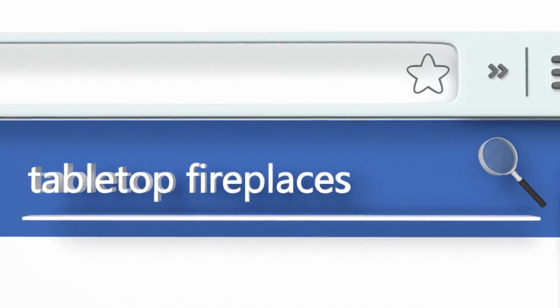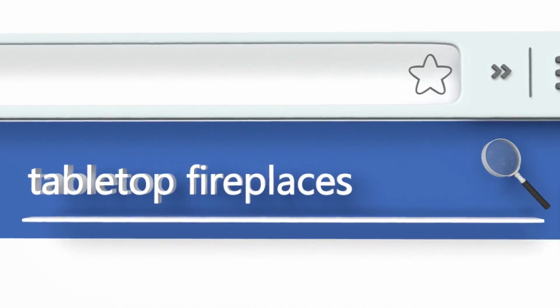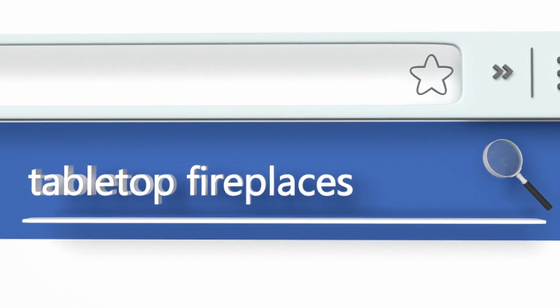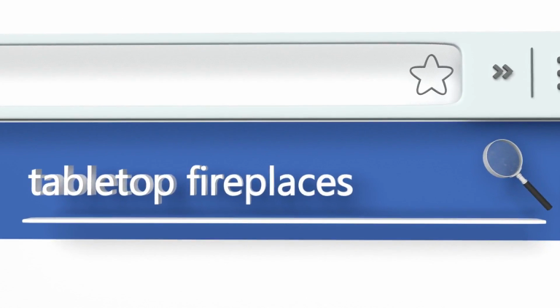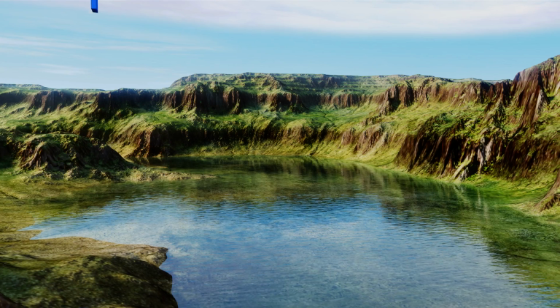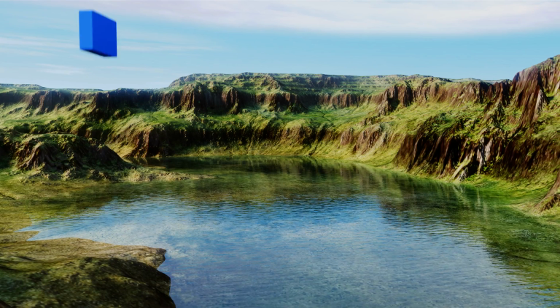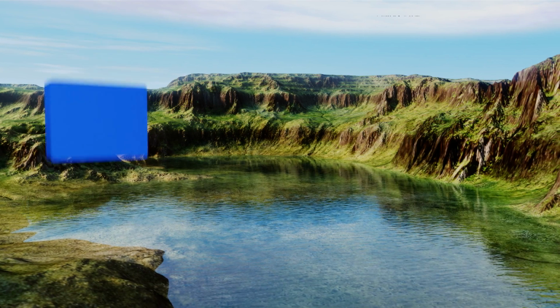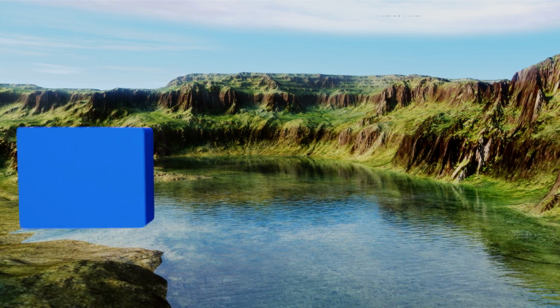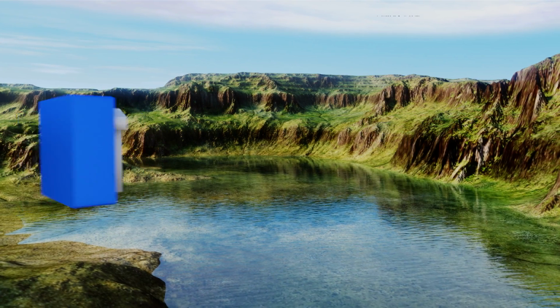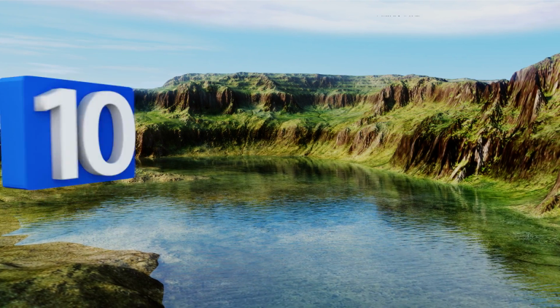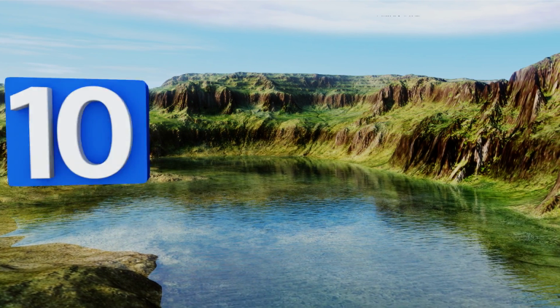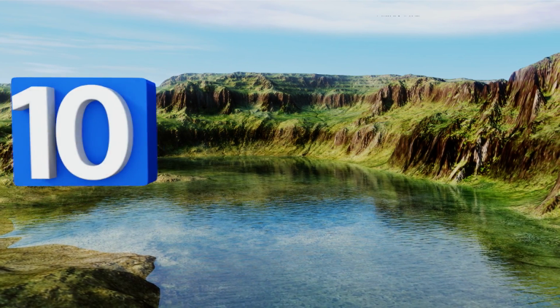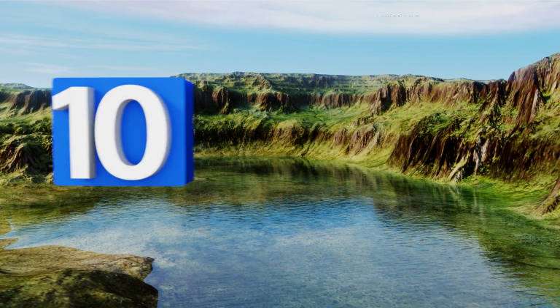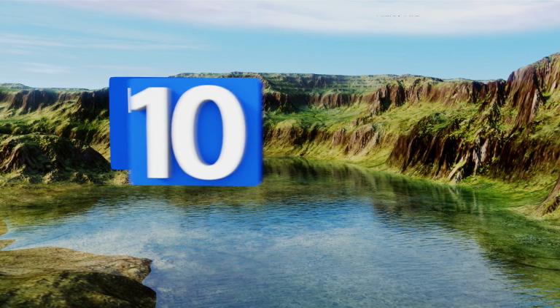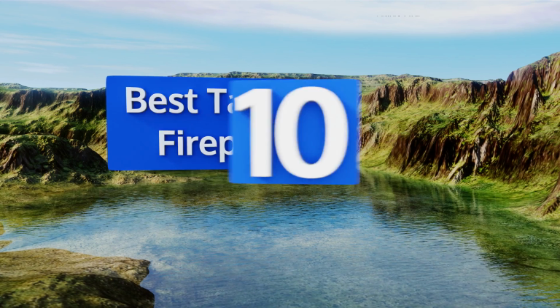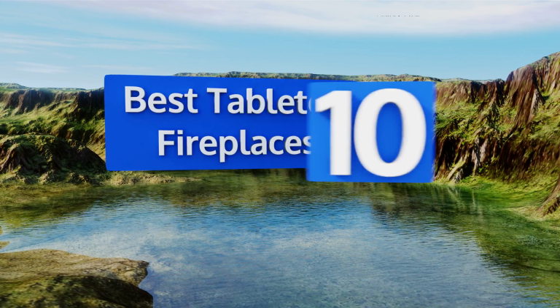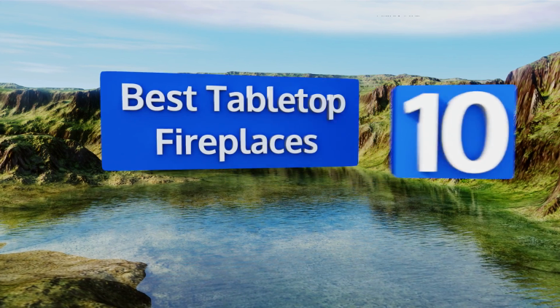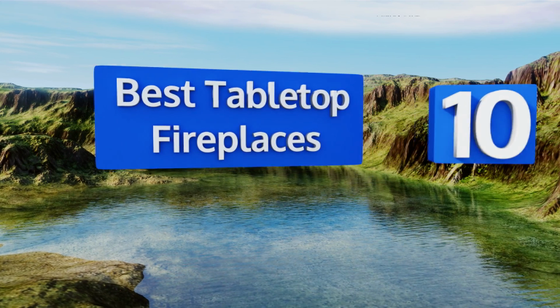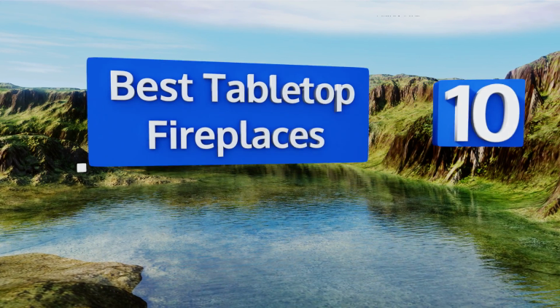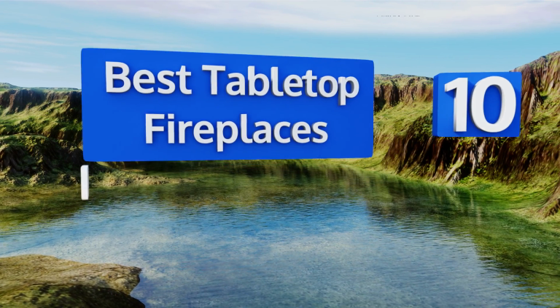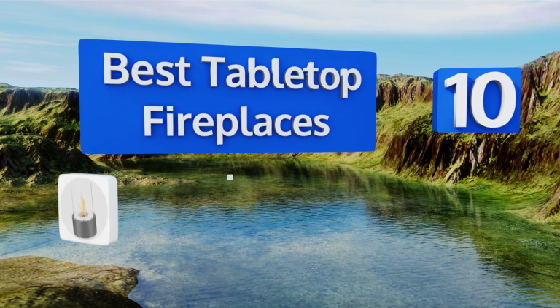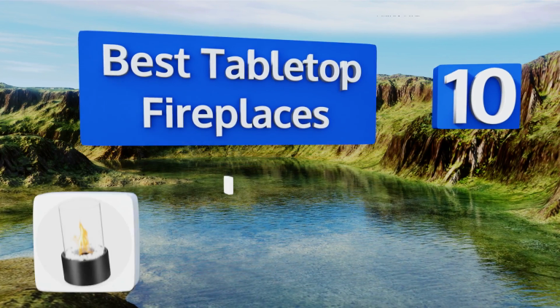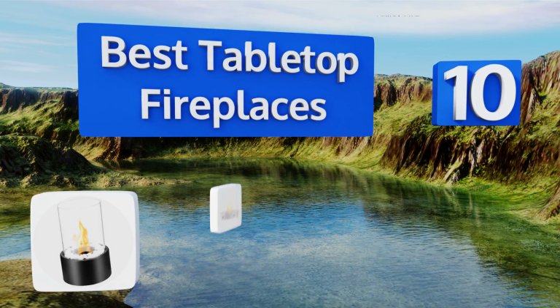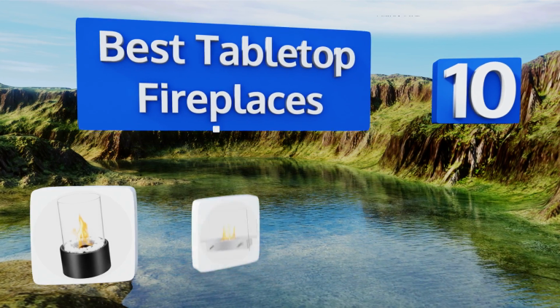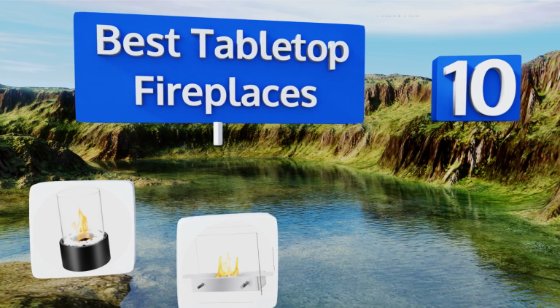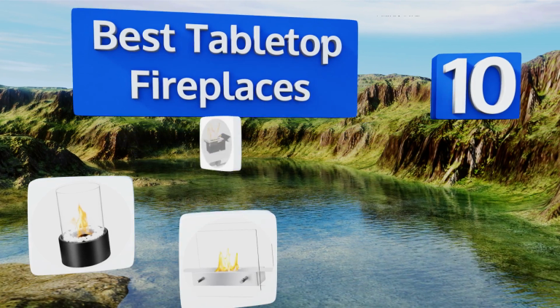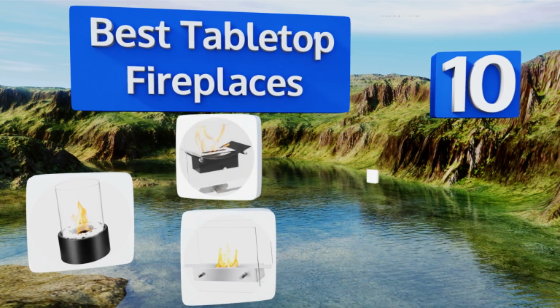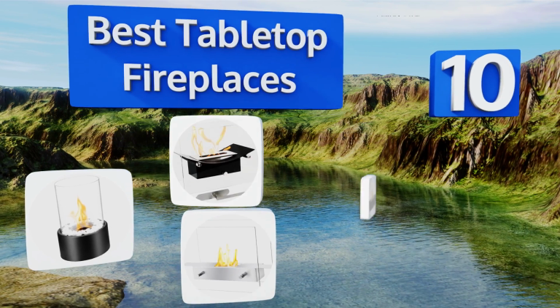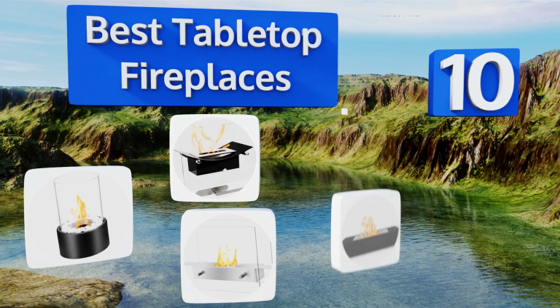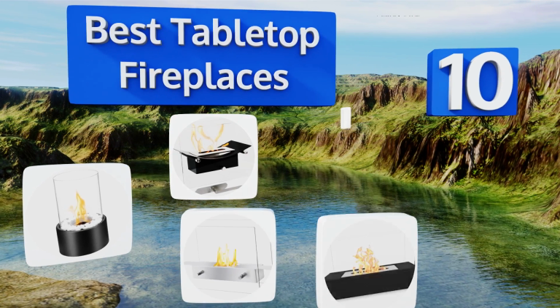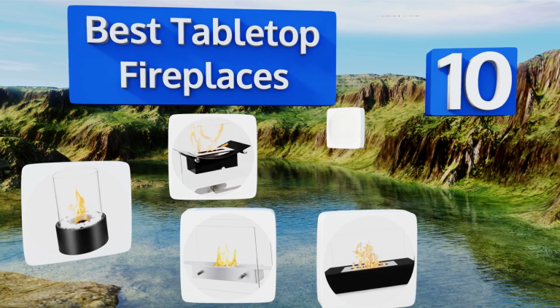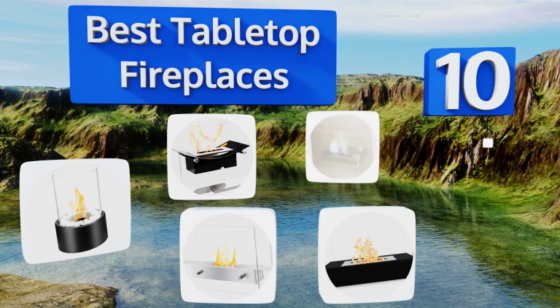EasyVid presents the 10 best tabletop fireplaces. Let's get started with the list.